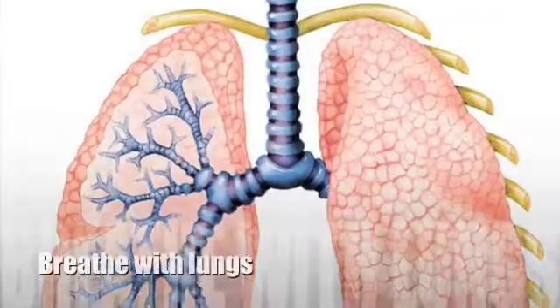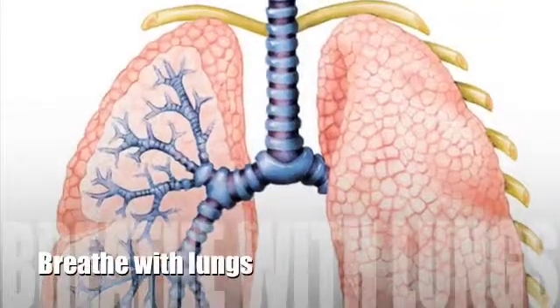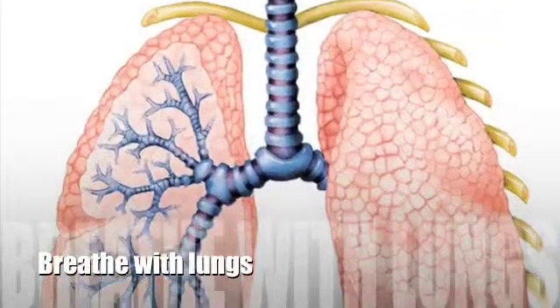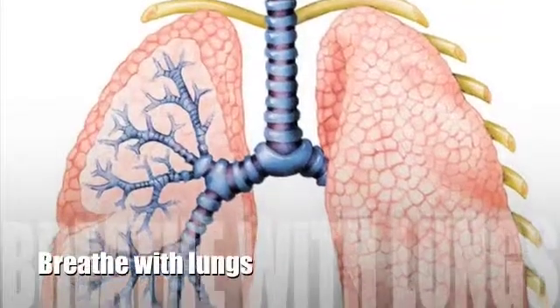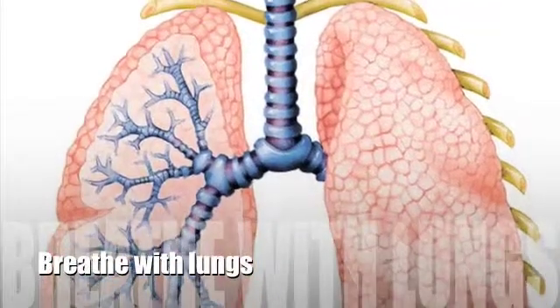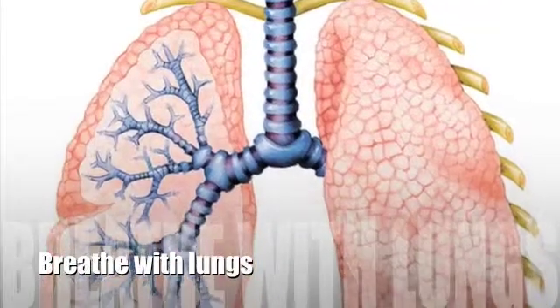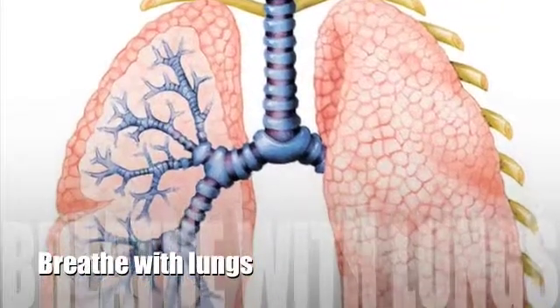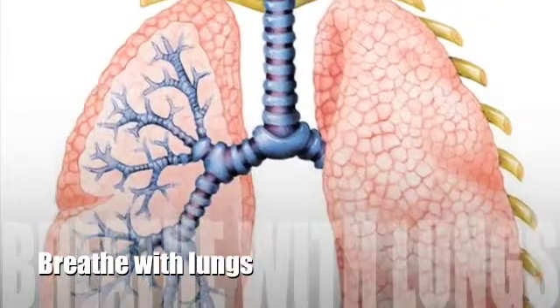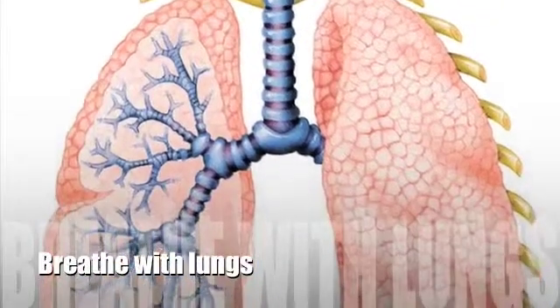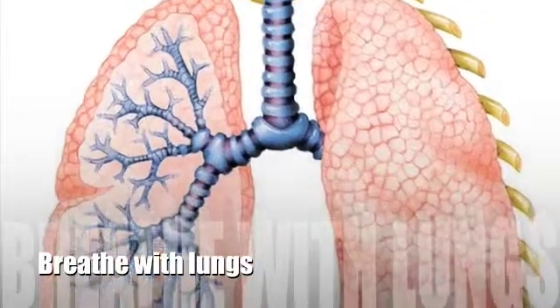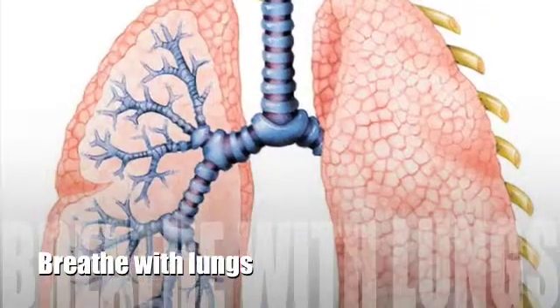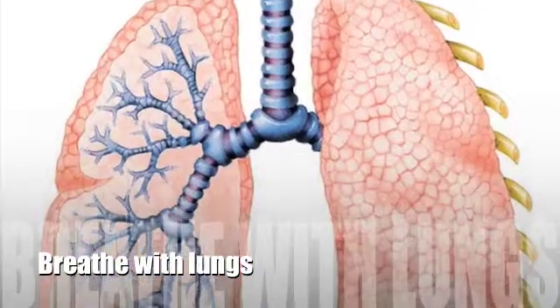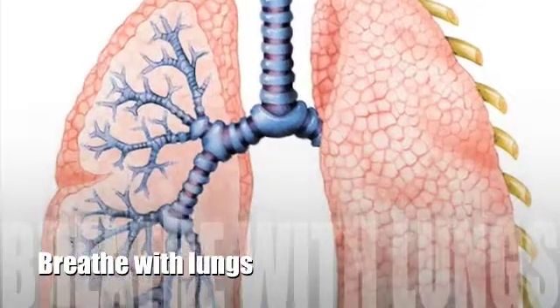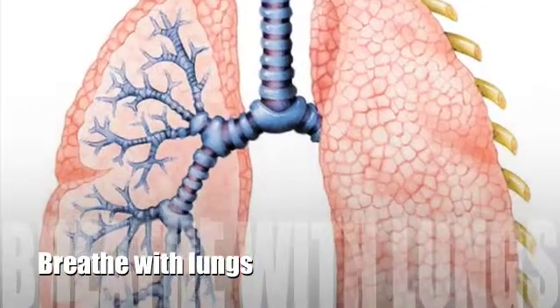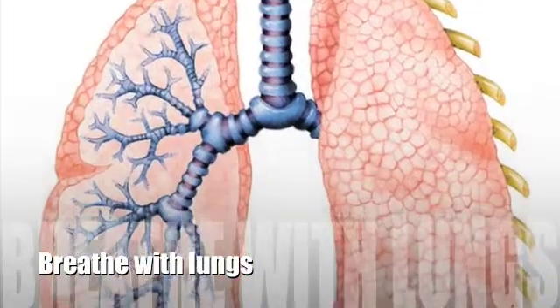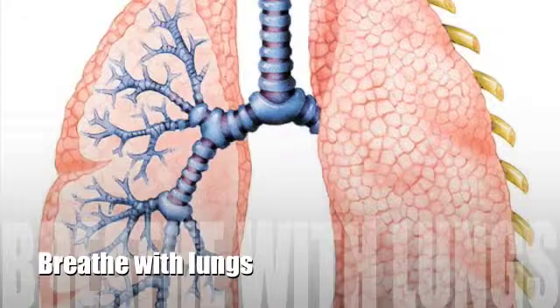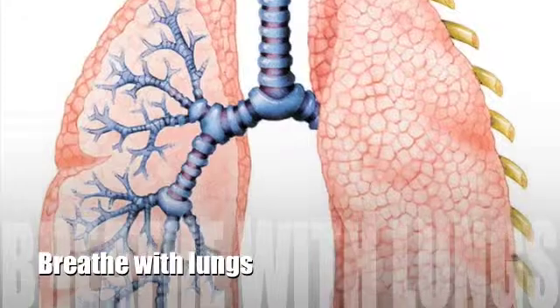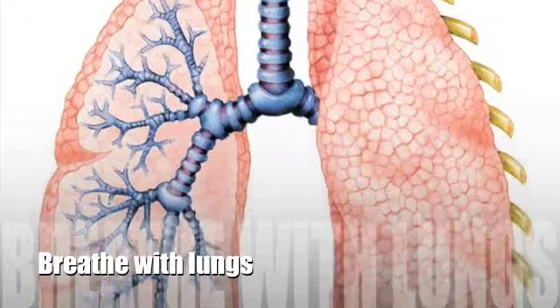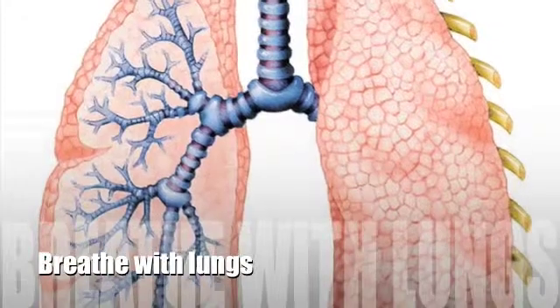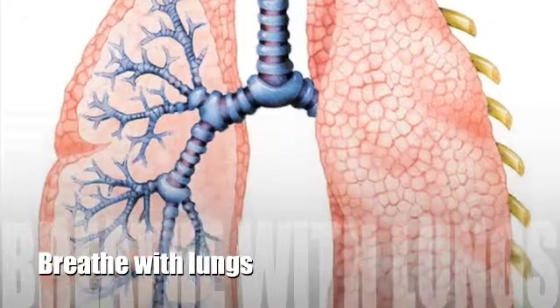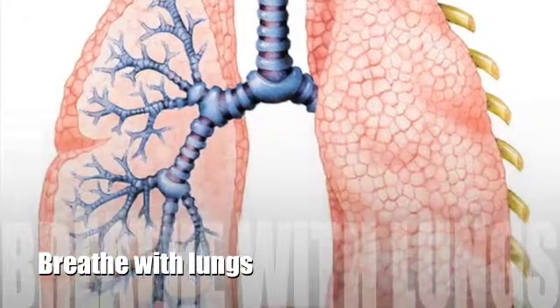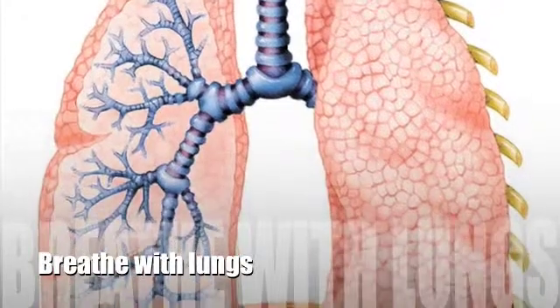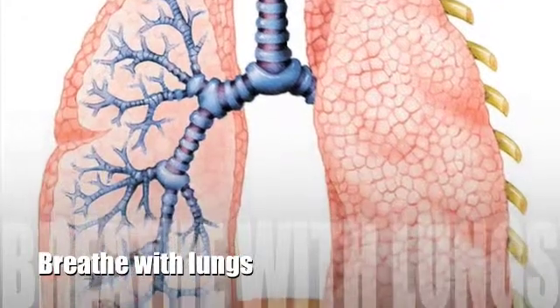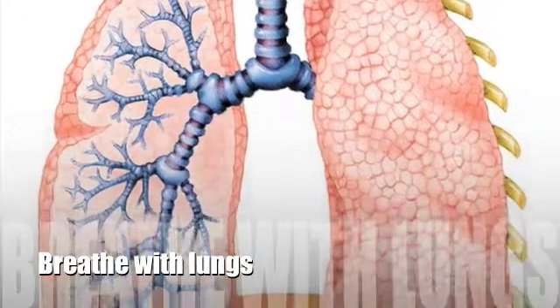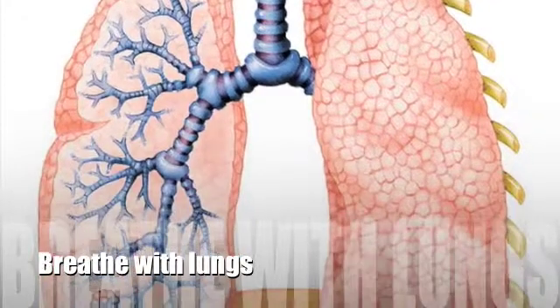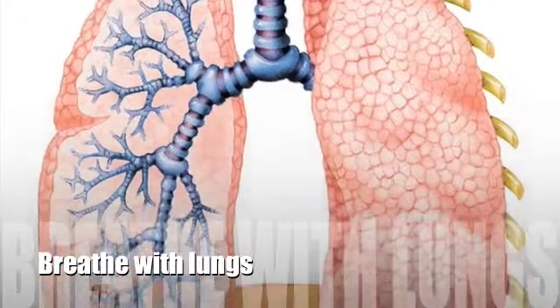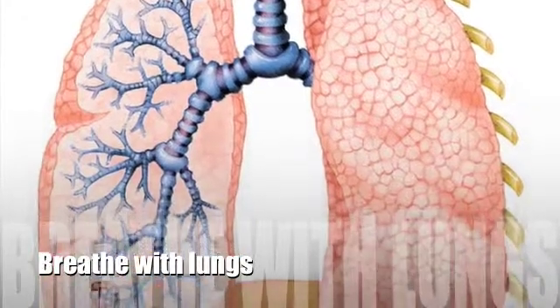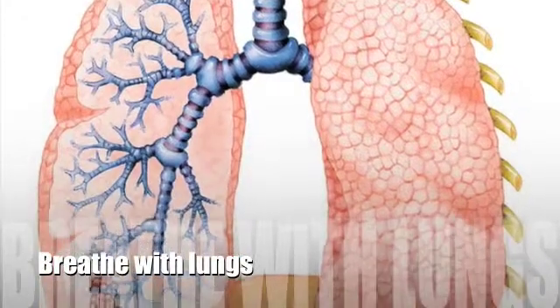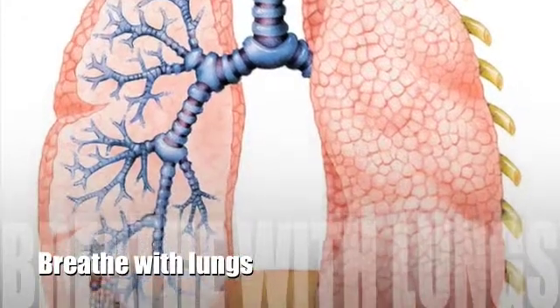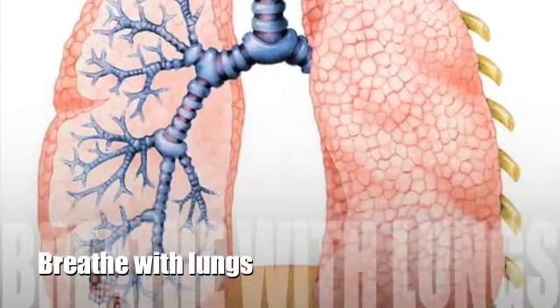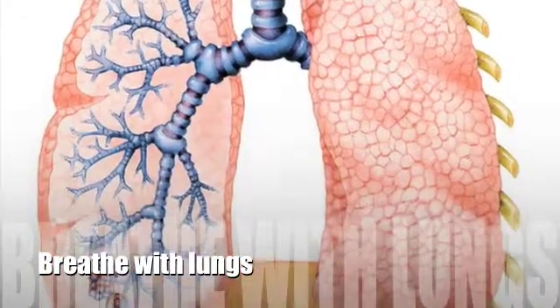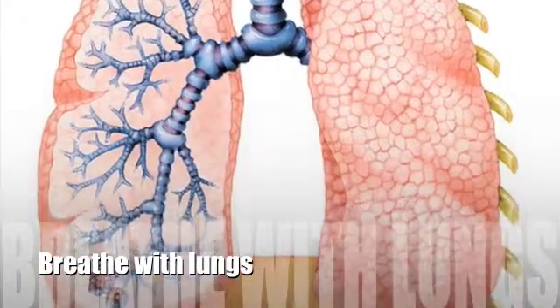If you breathe in deep, you can feel your lungs expand with air. All mammals have lungs and breathe oxygen.